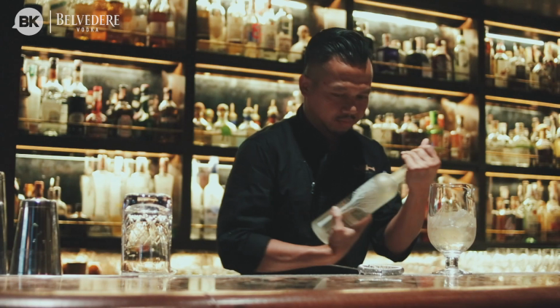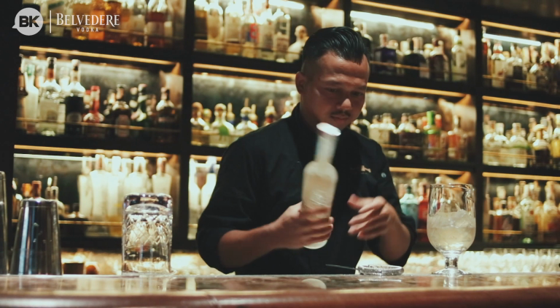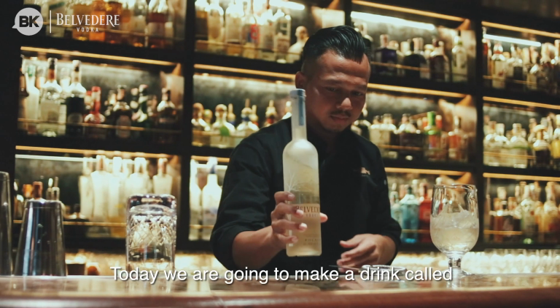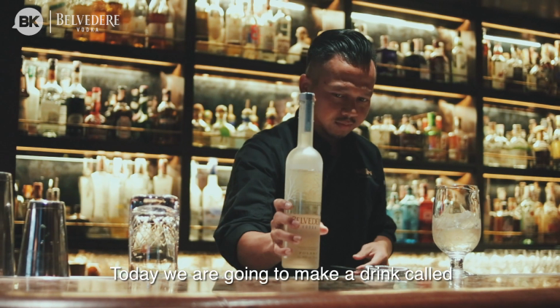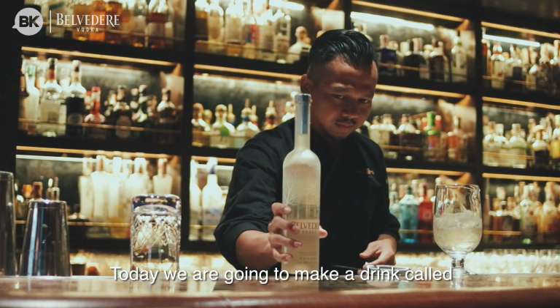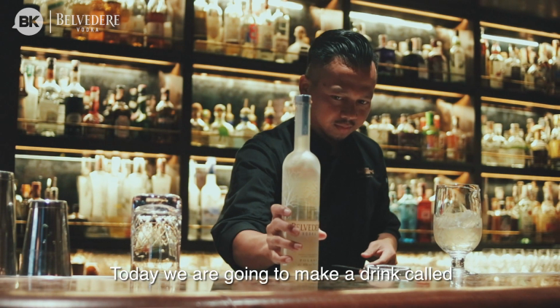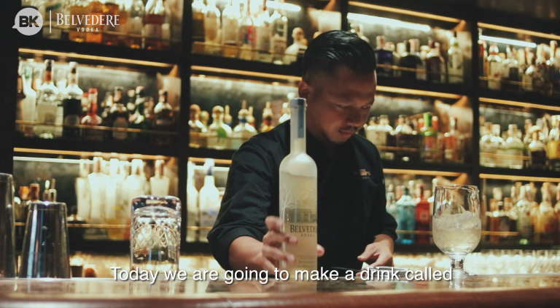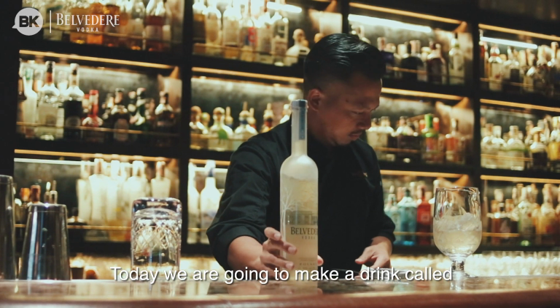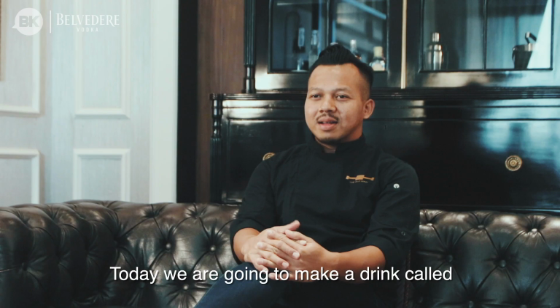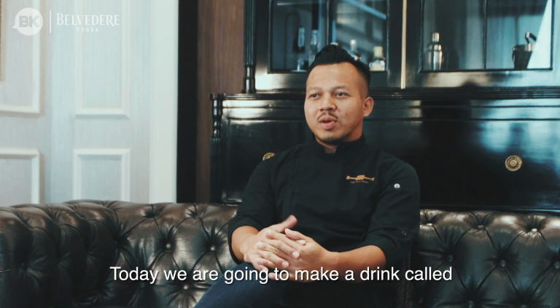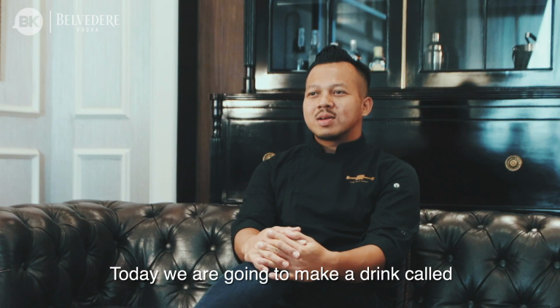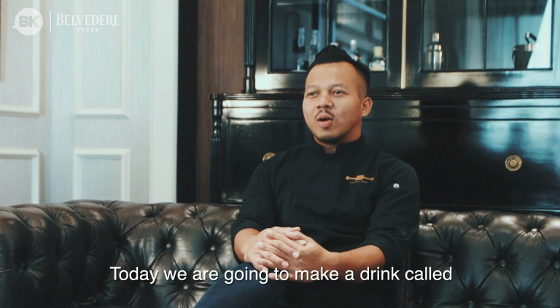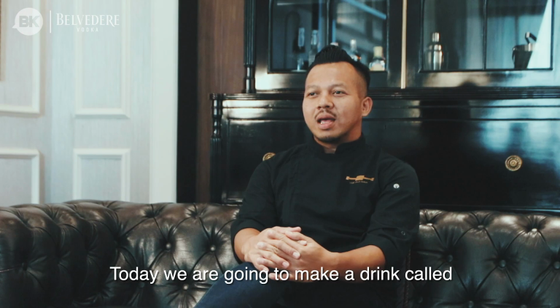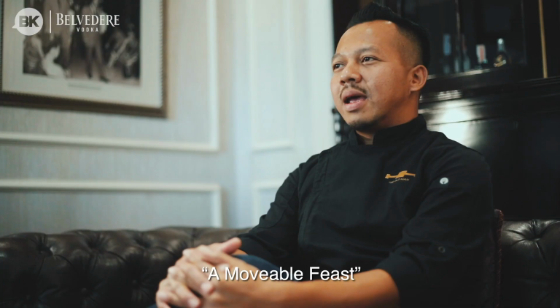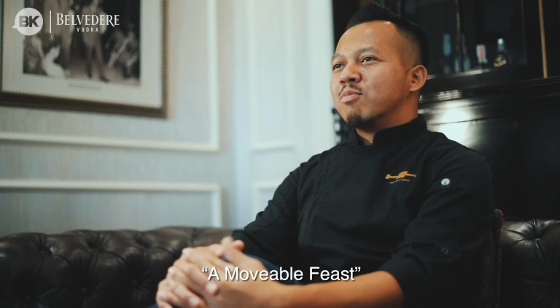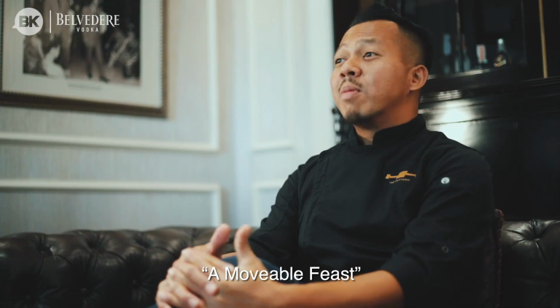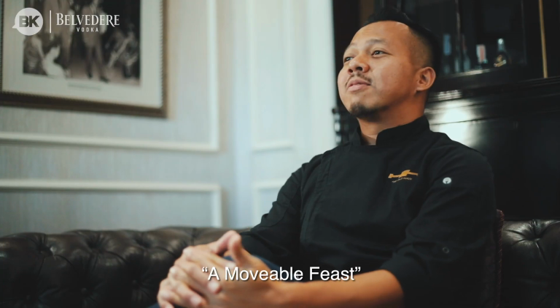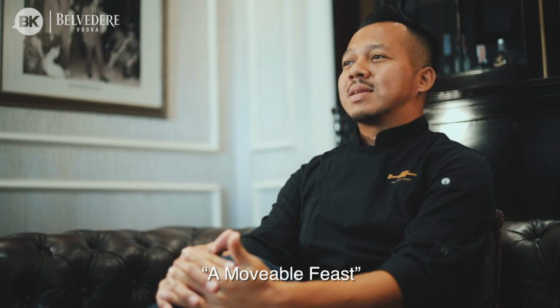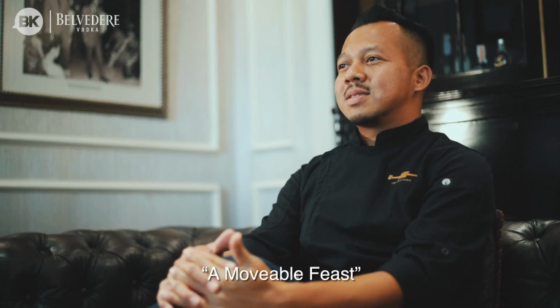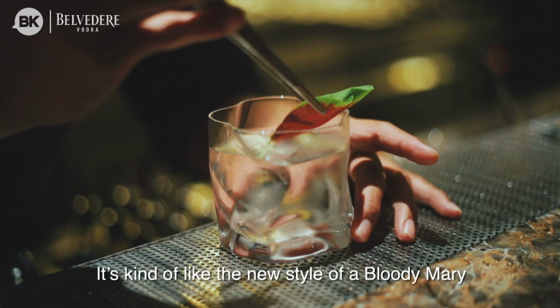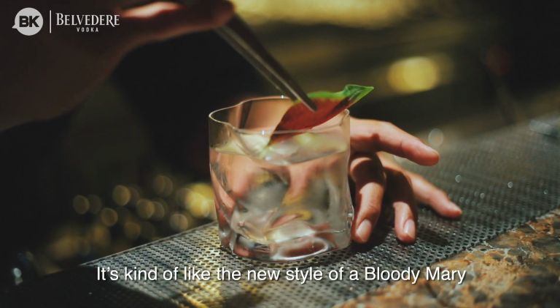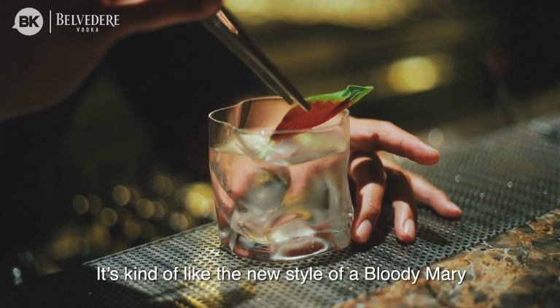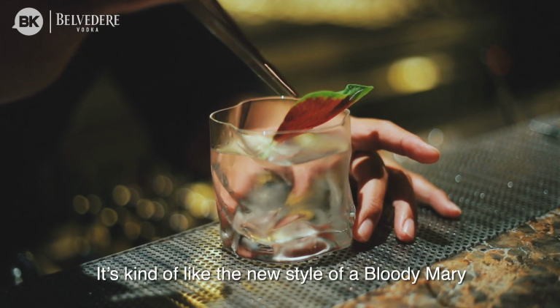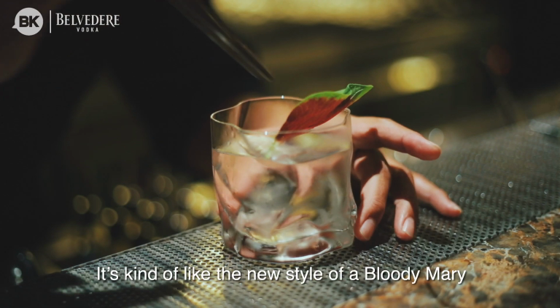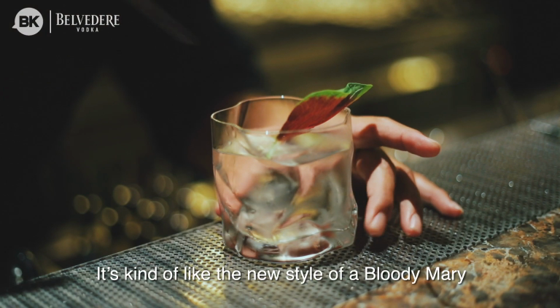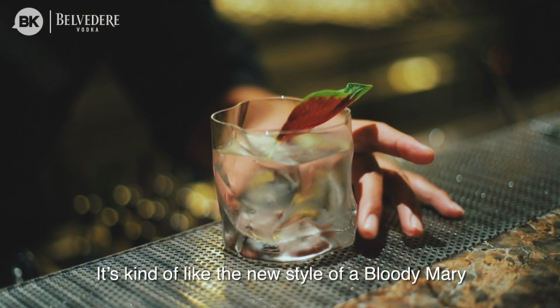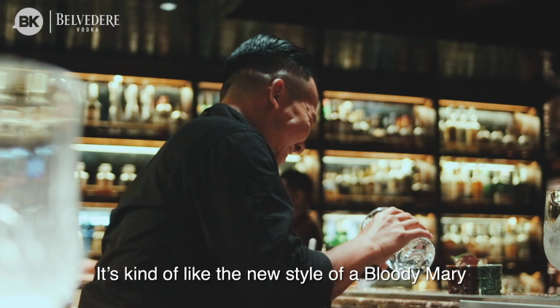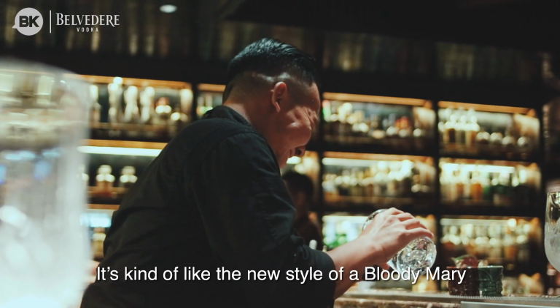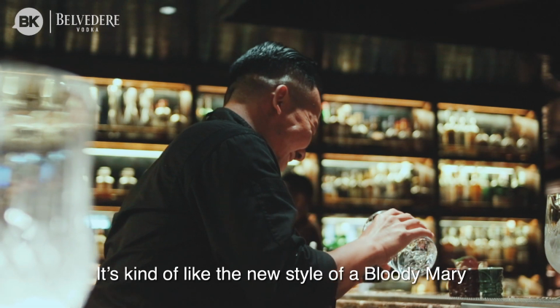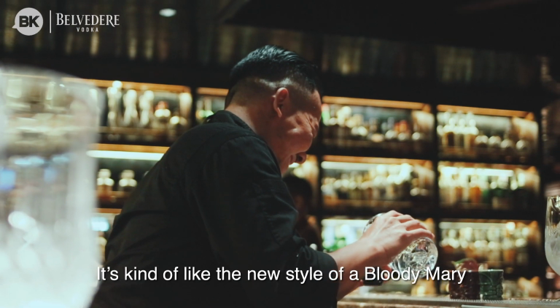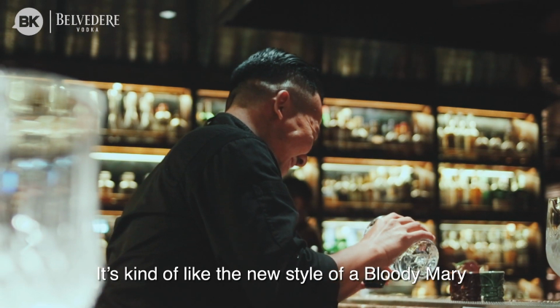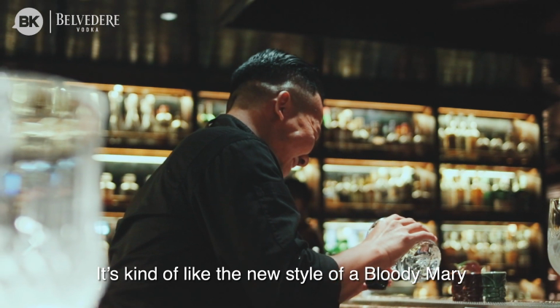Today we're going to make the drink called the Movable Fish, kind of like the new style of the Bloody Mary.